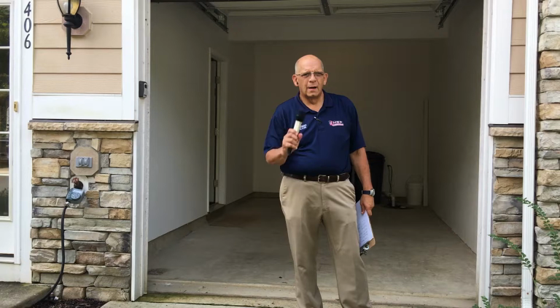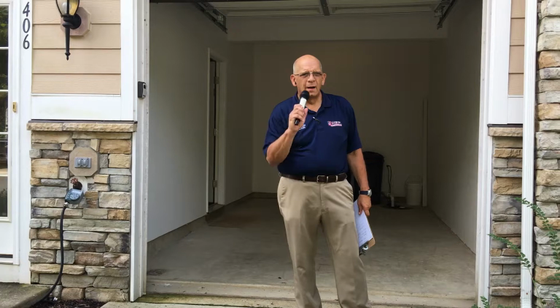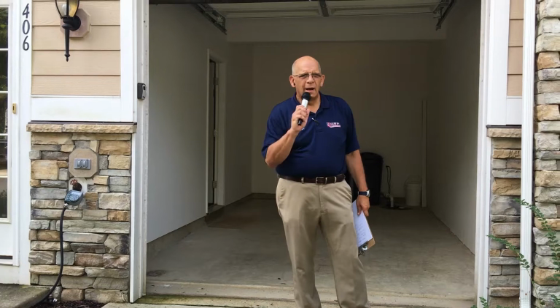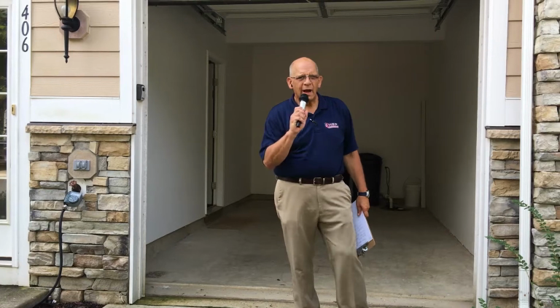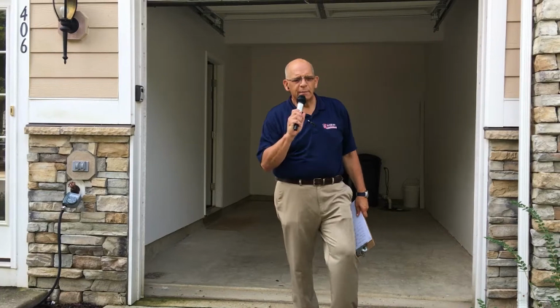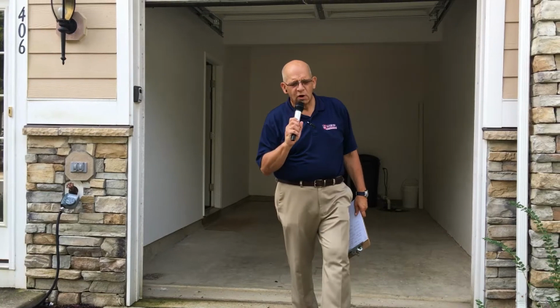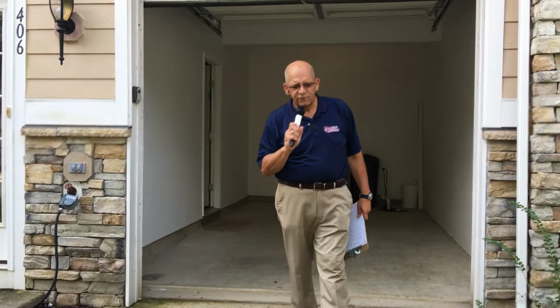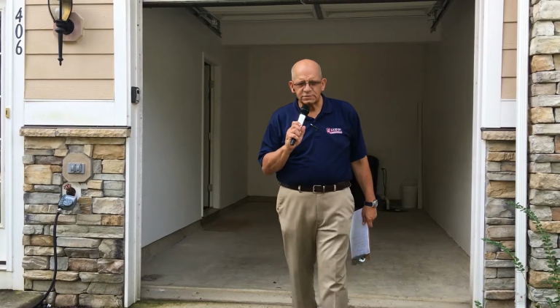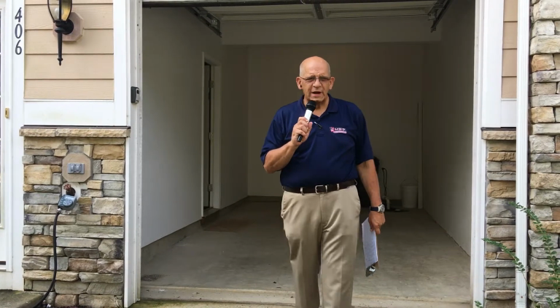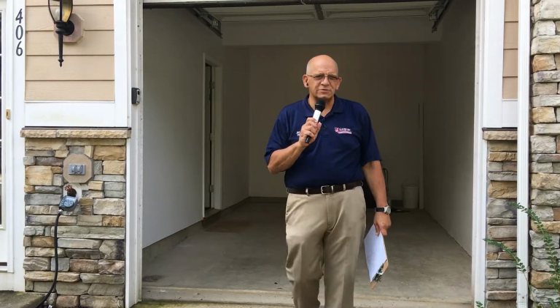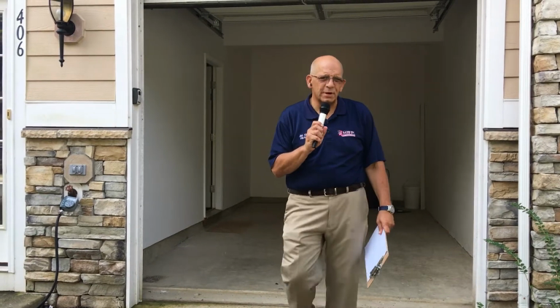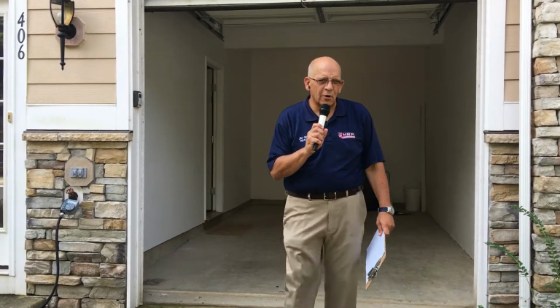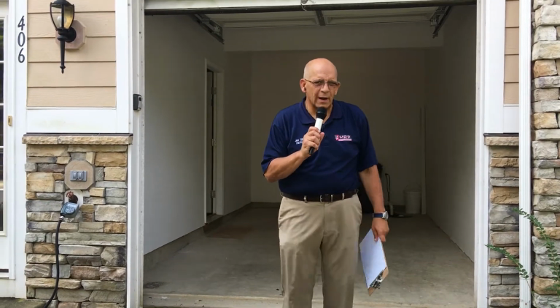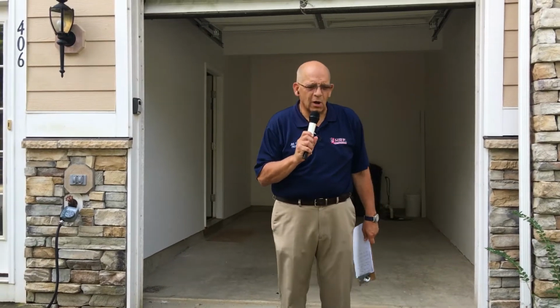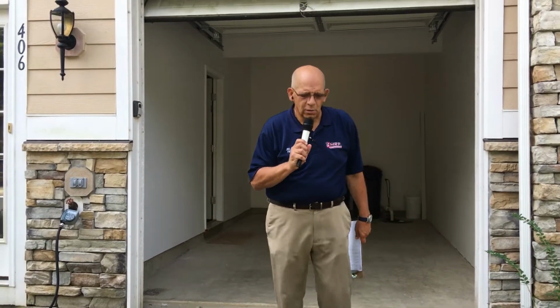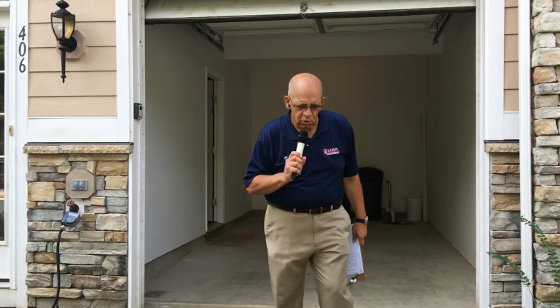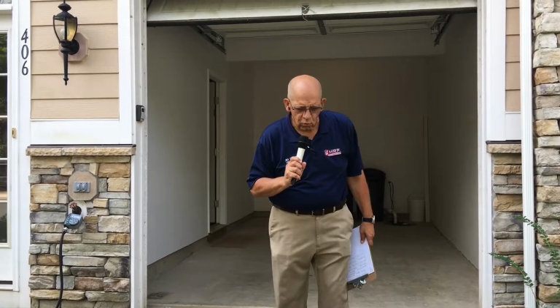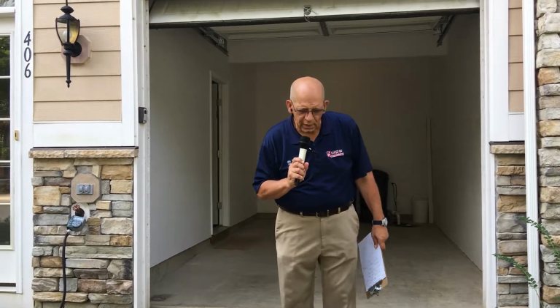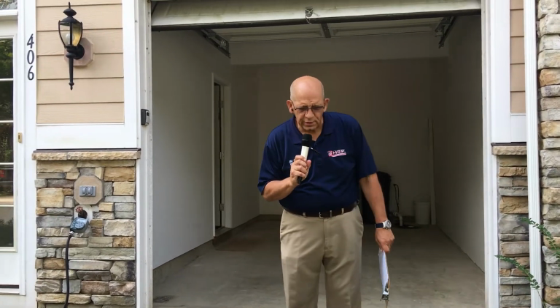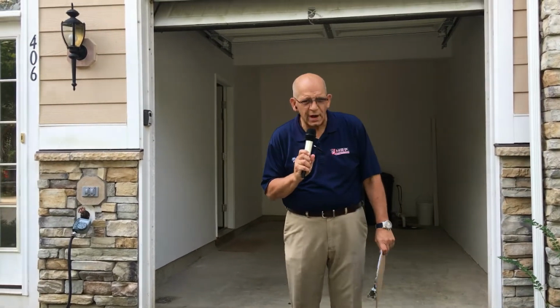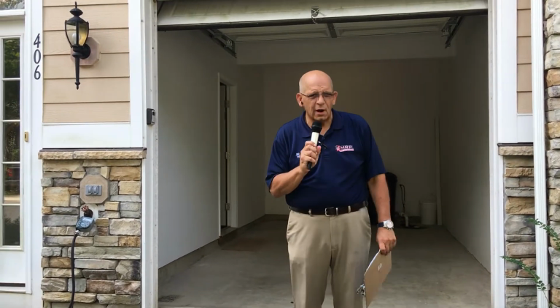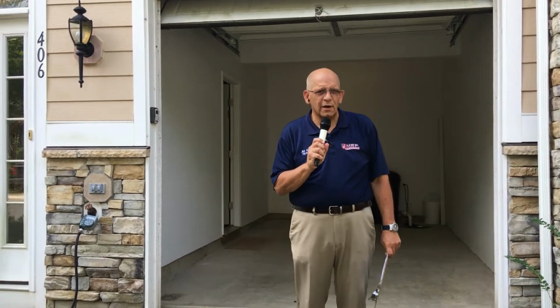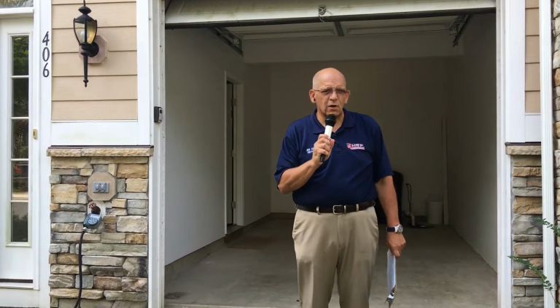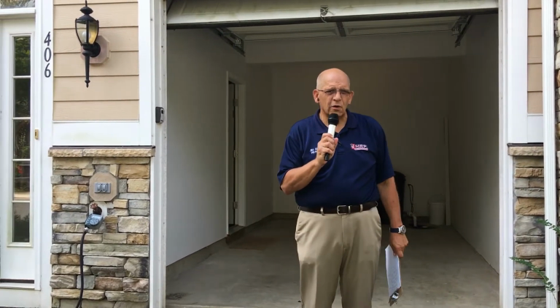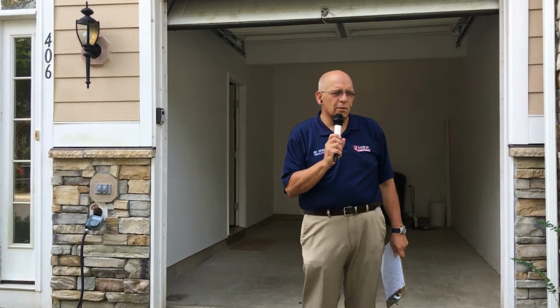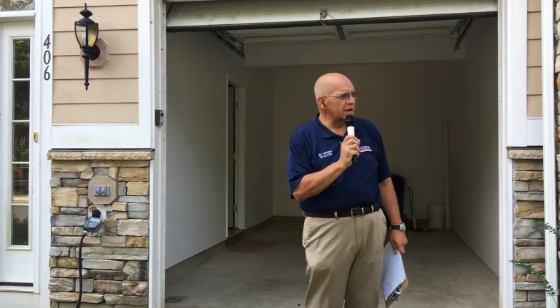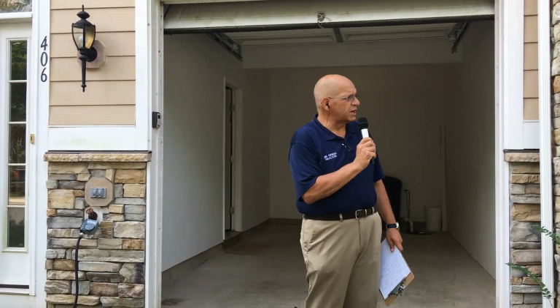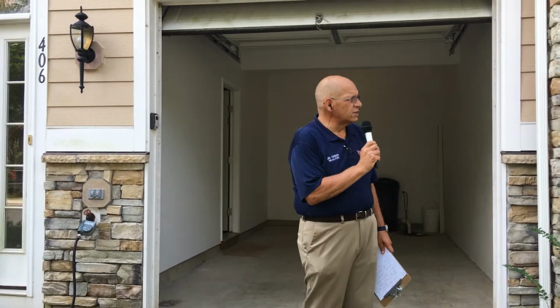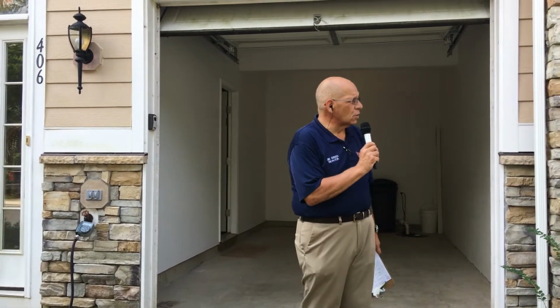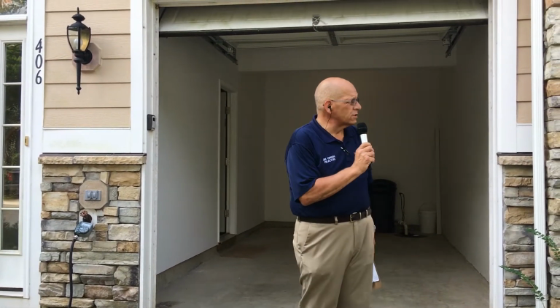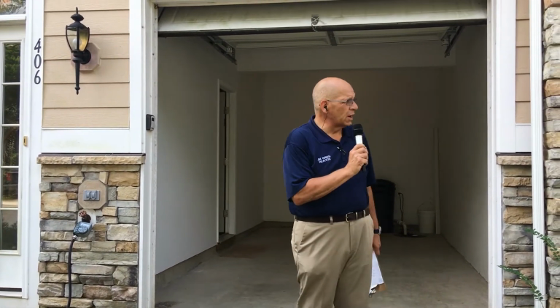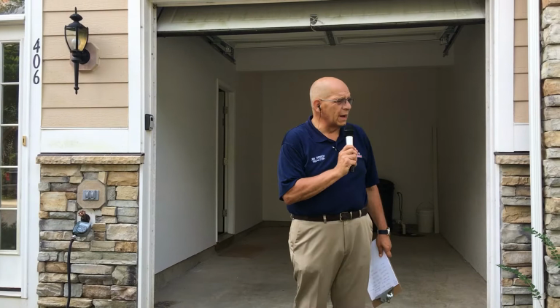Hey, good morning, folks. My name's Jim Green. I'm a local realtor here in the Colonial Beach, King George area.